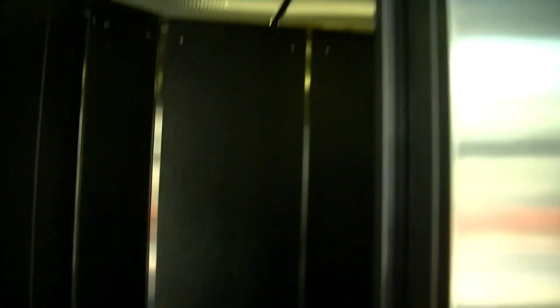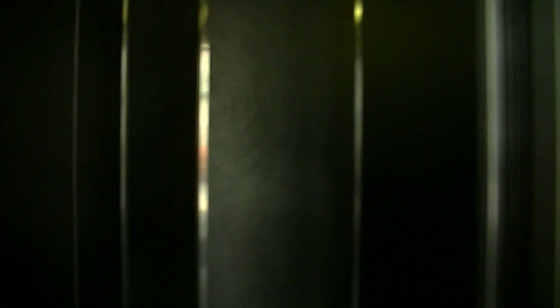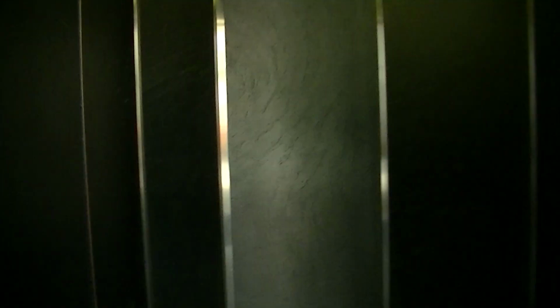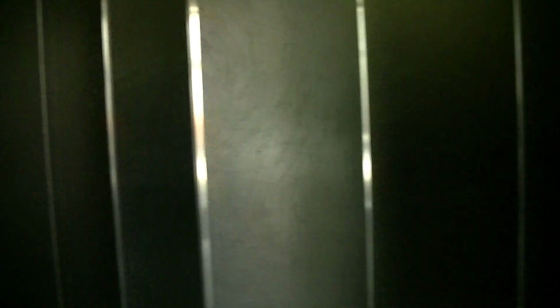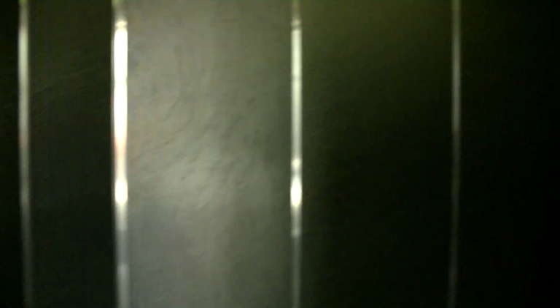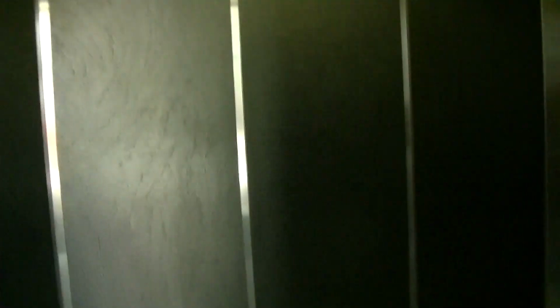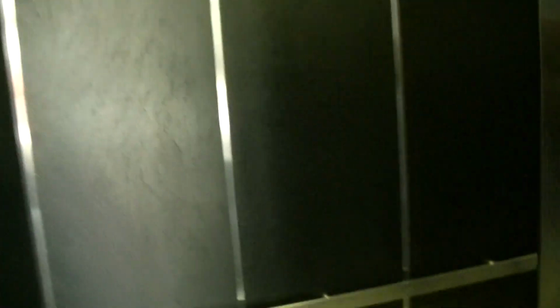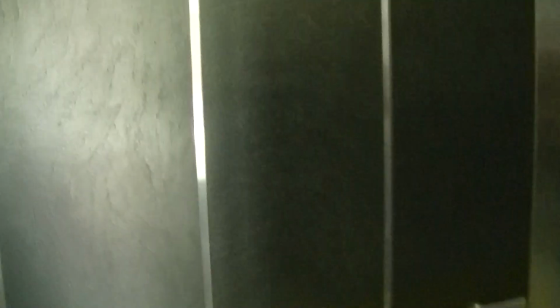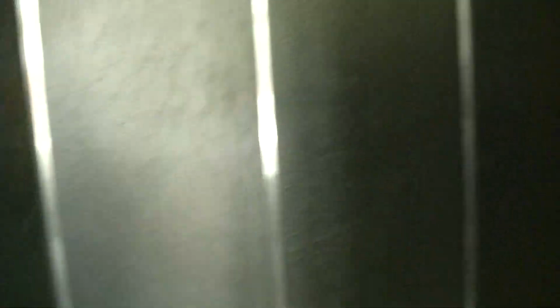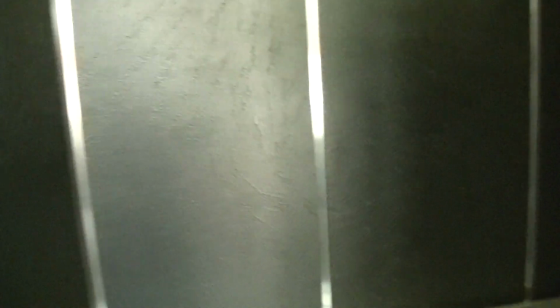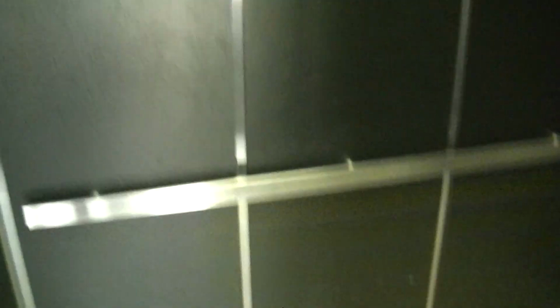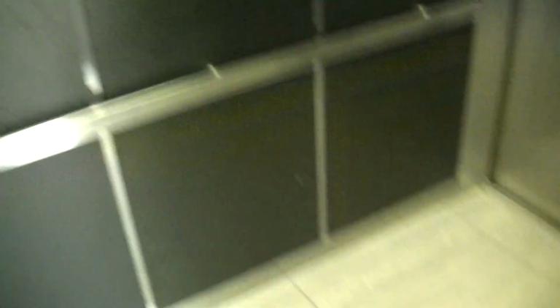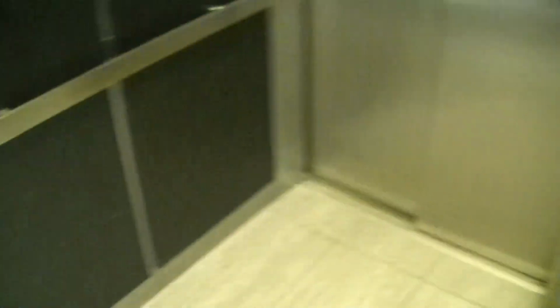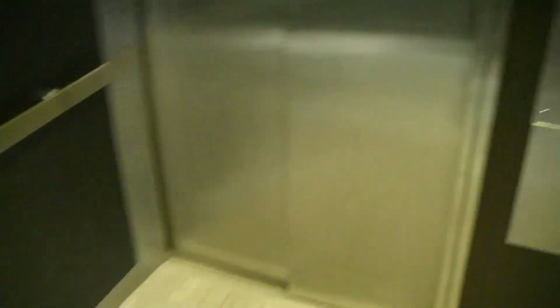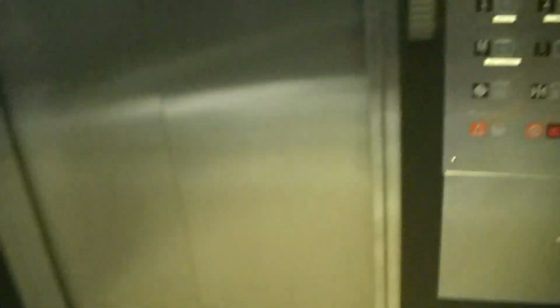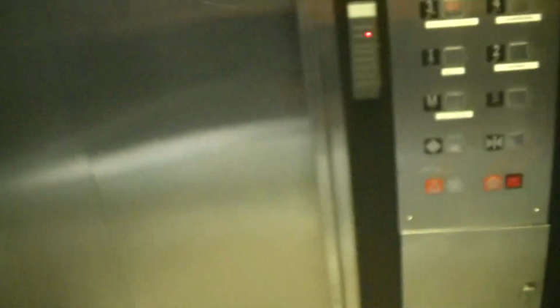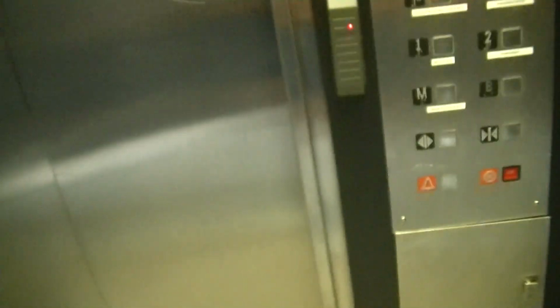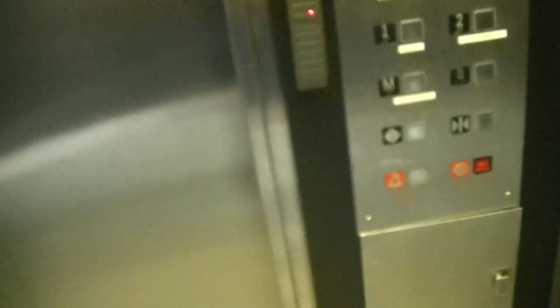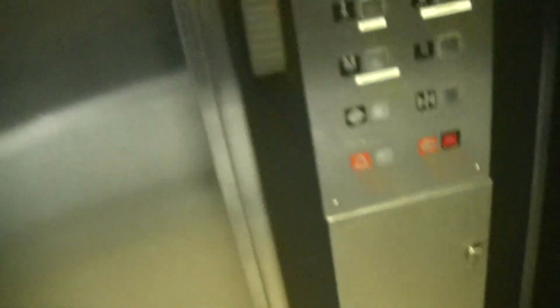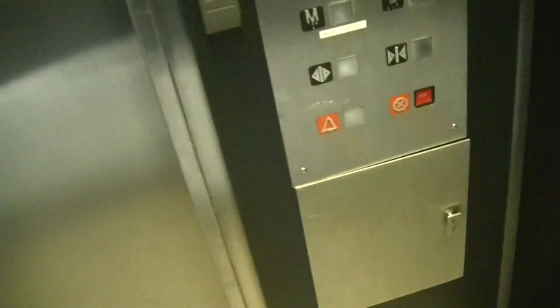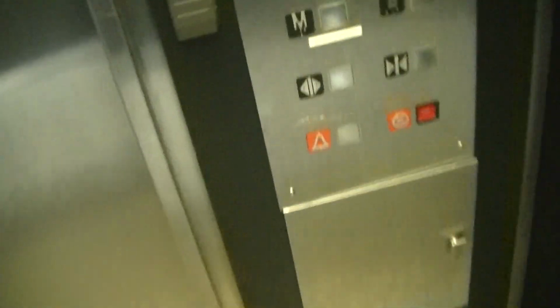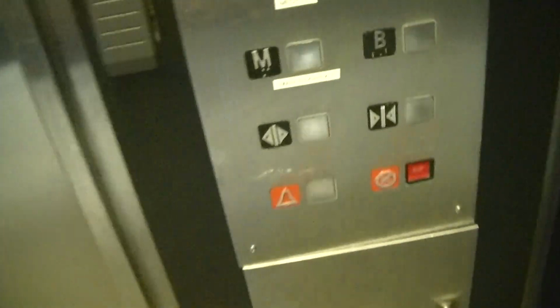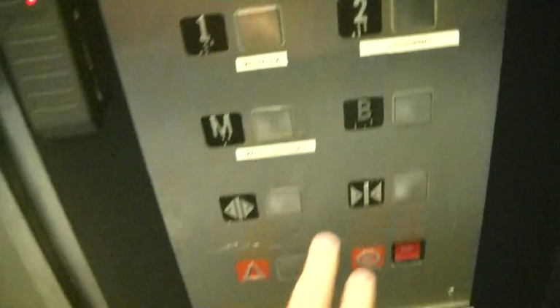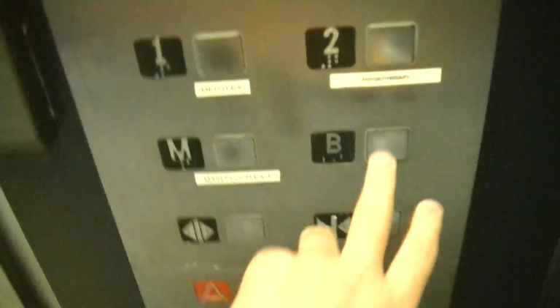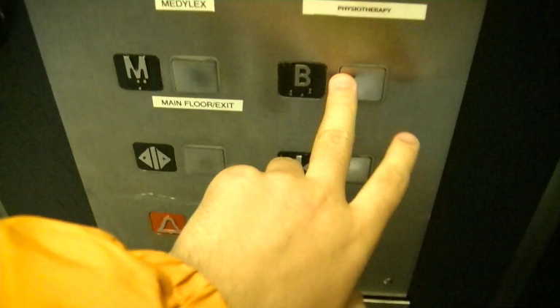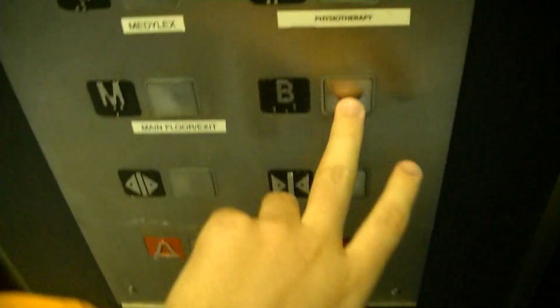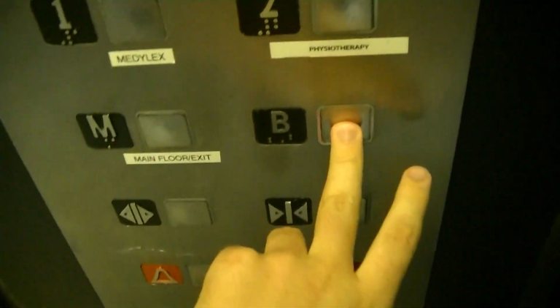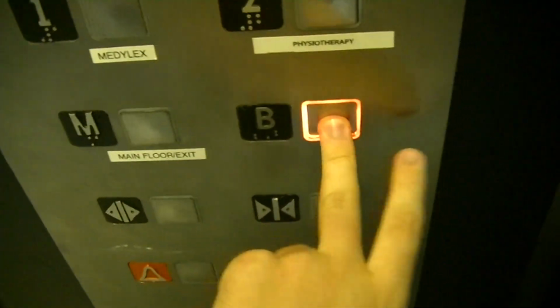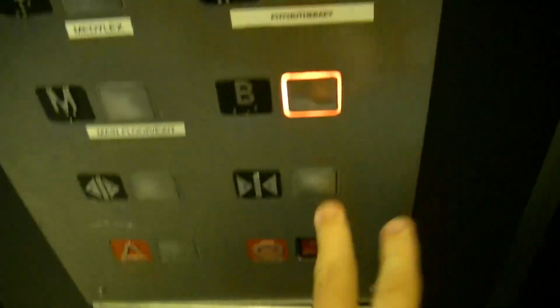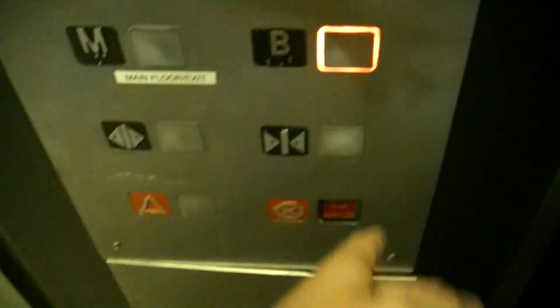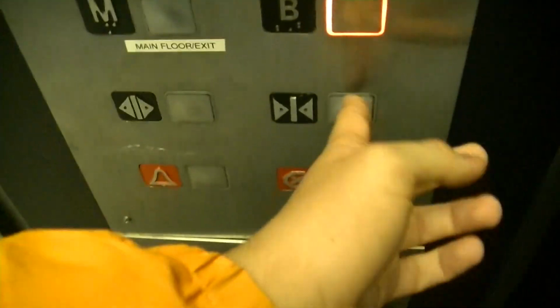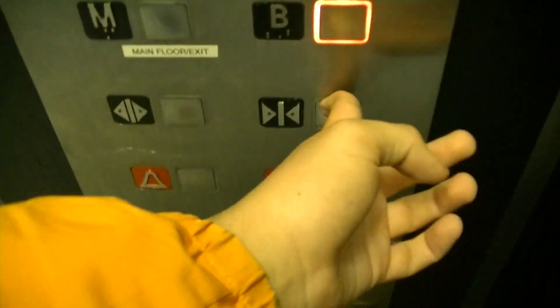This is the elevator at 355 Eglinton Avenue East in Toronto, Ontario.